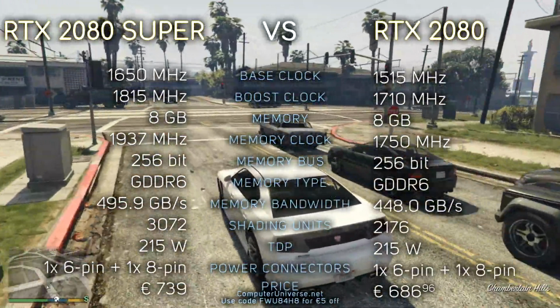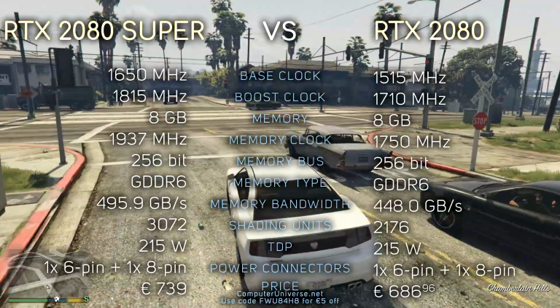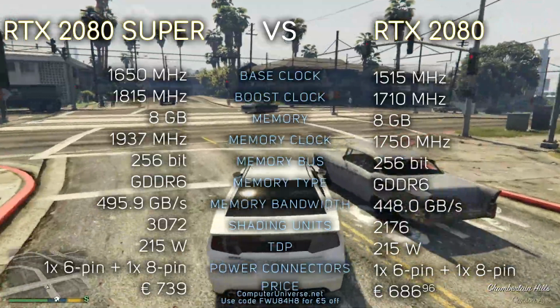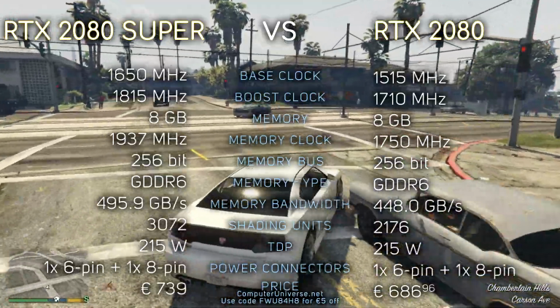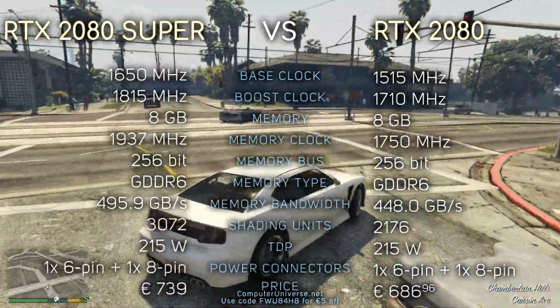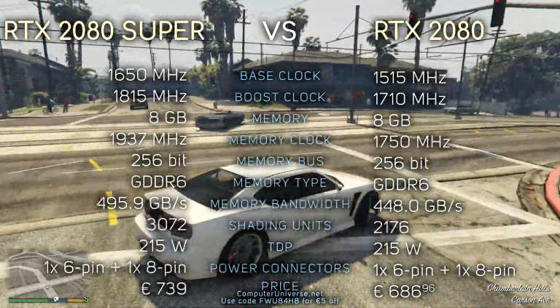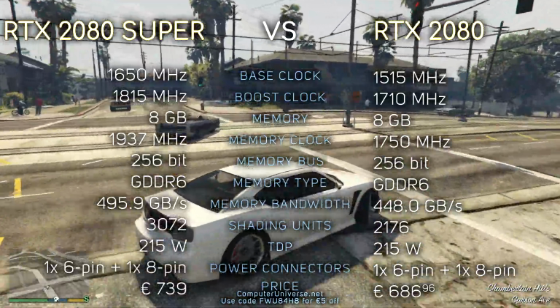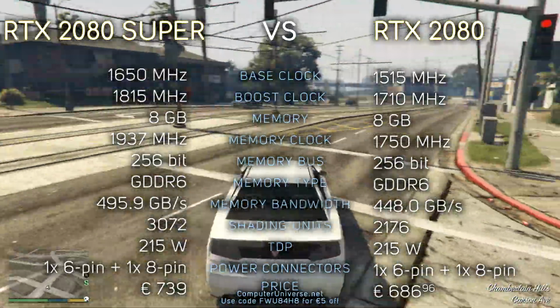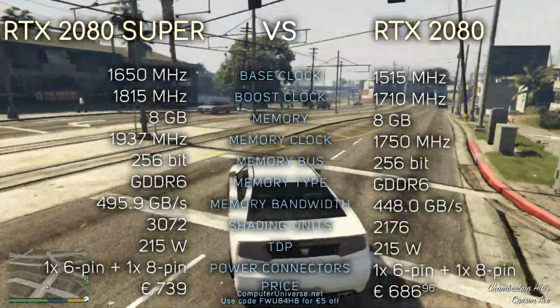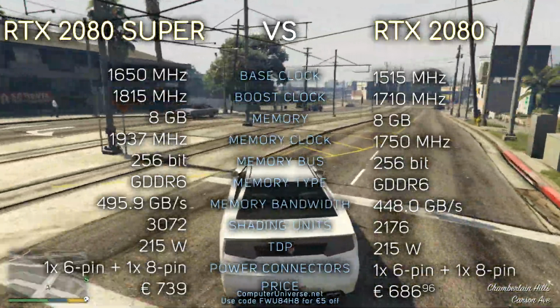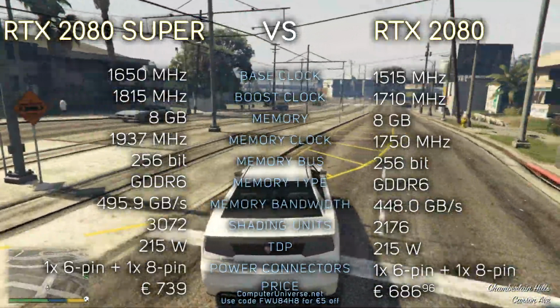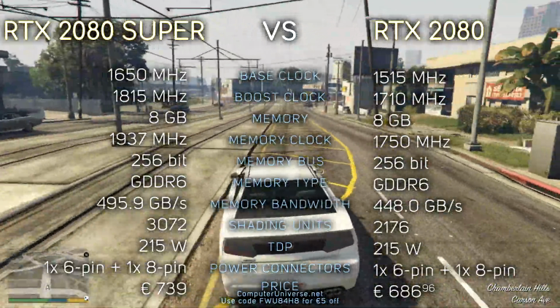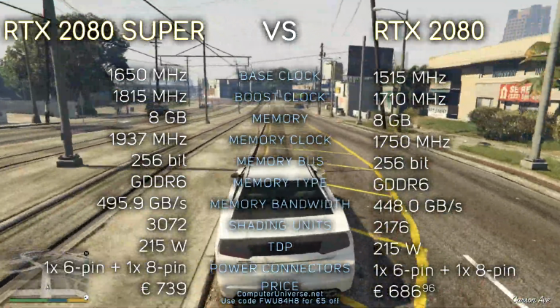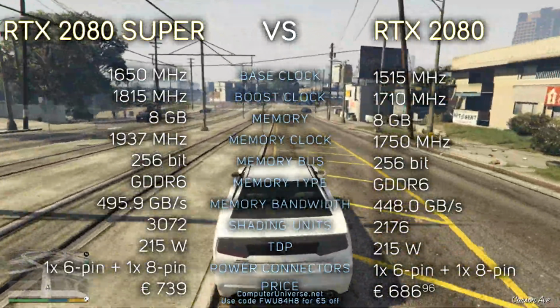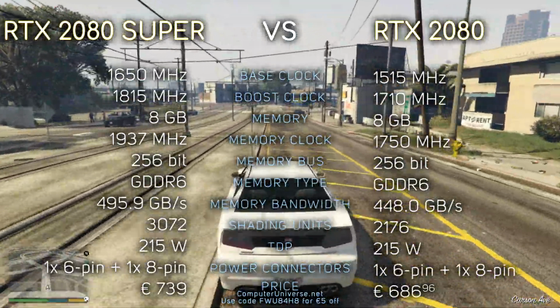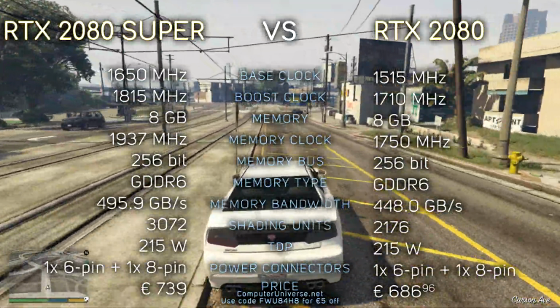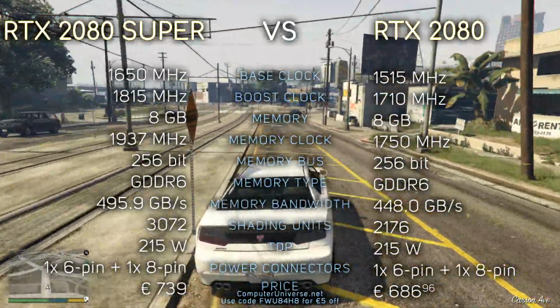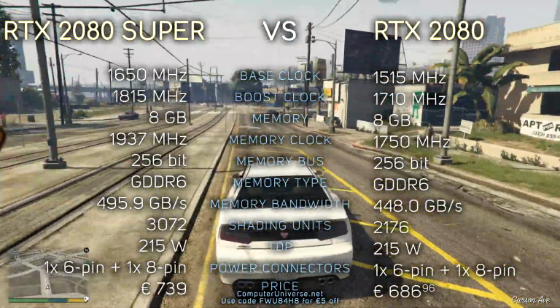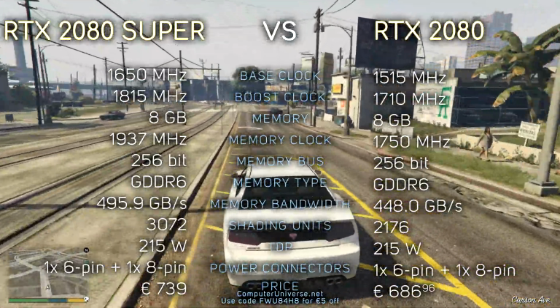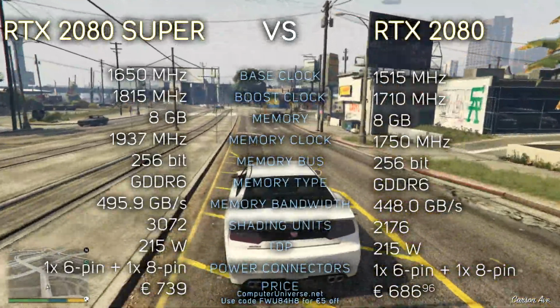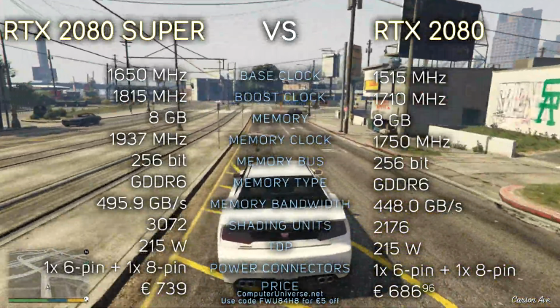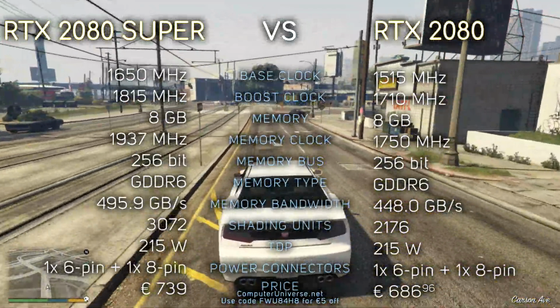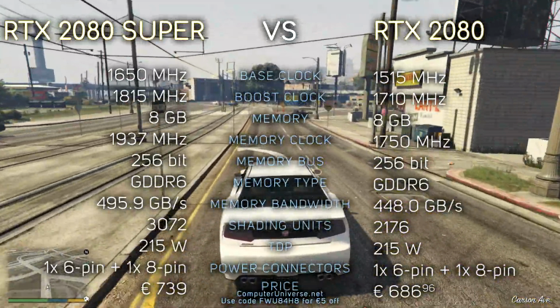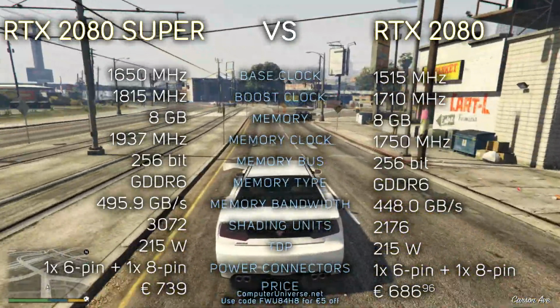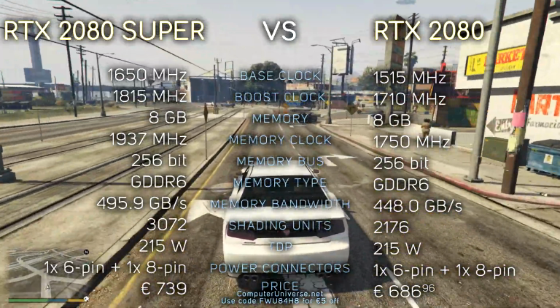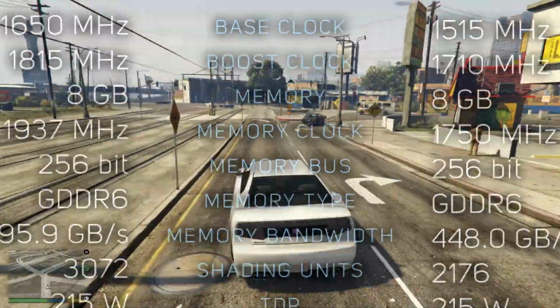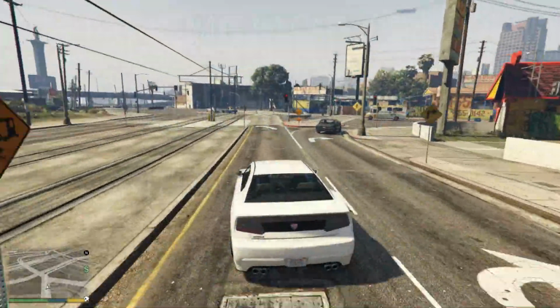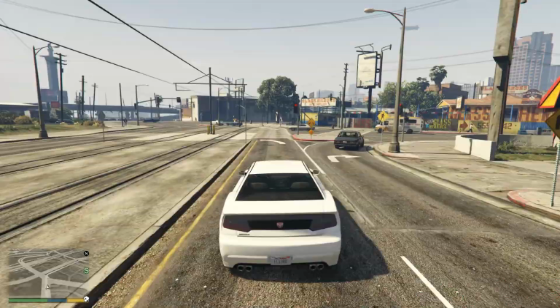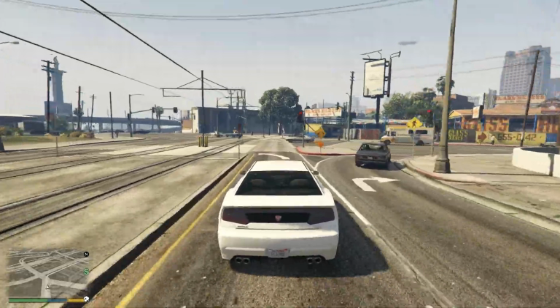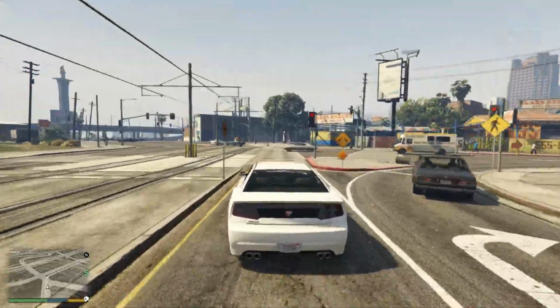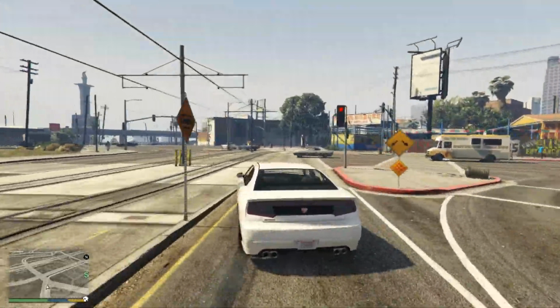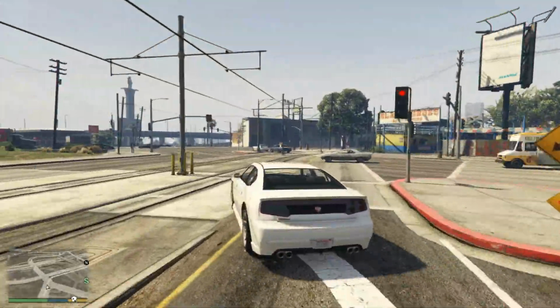As you can see, the Super version does have a bit better specs, but what we all want is to see some benchmarks. So let's do that.